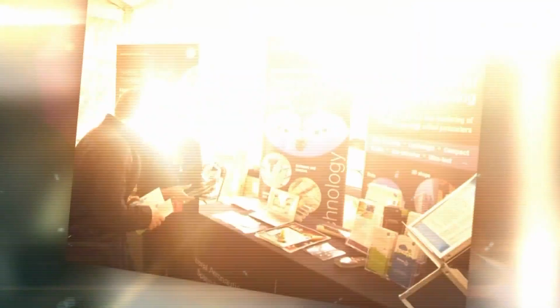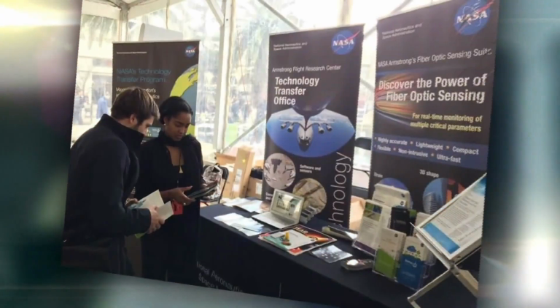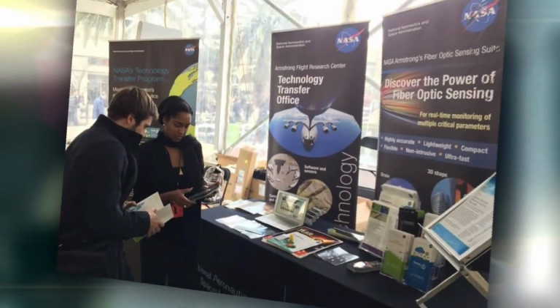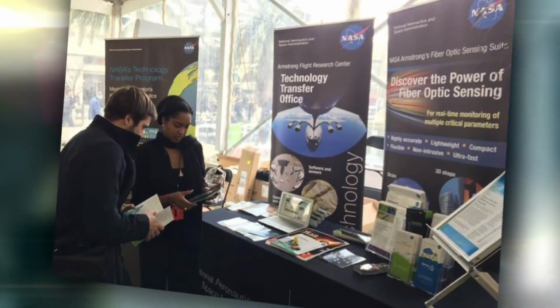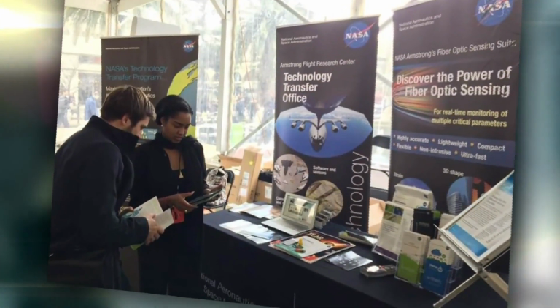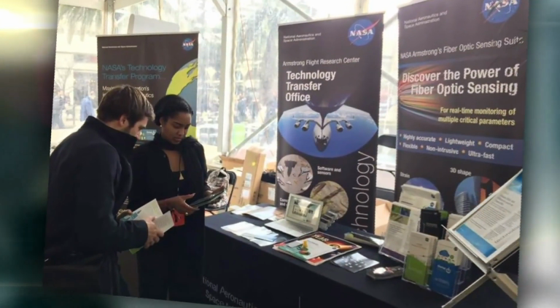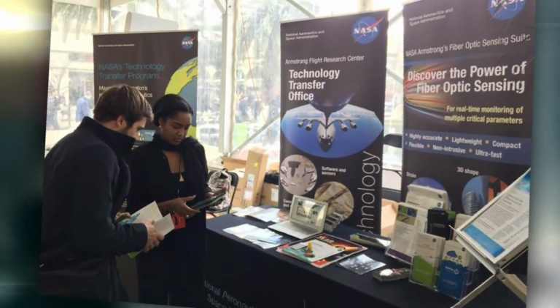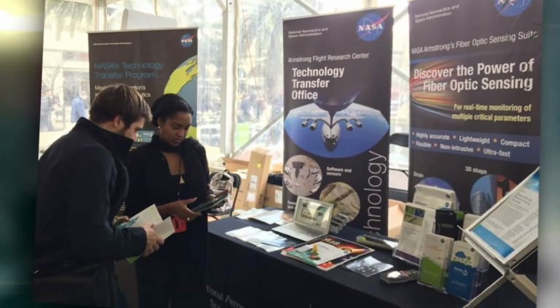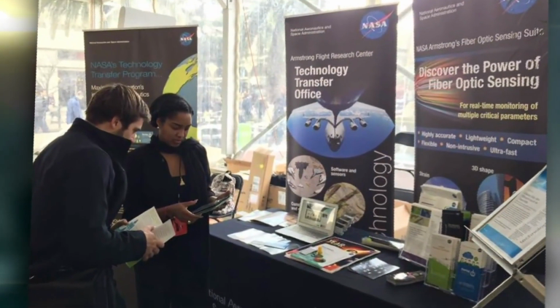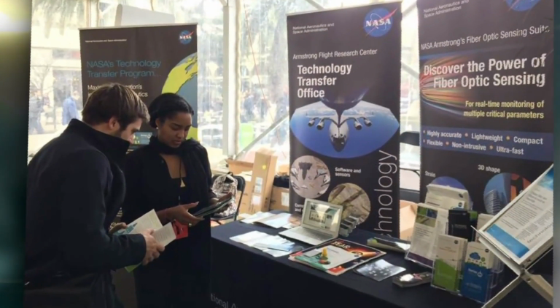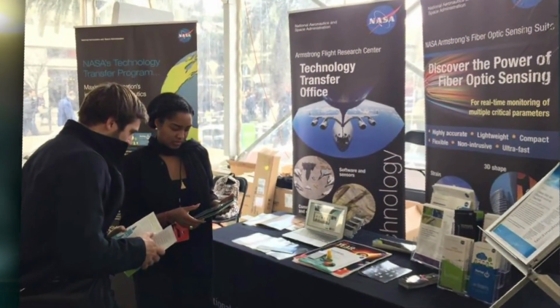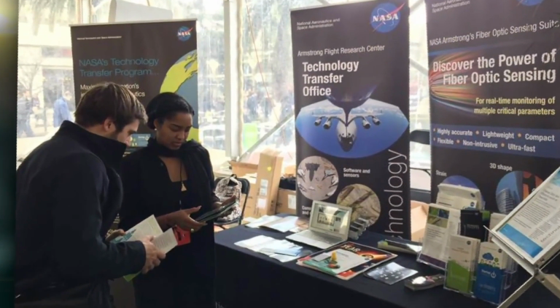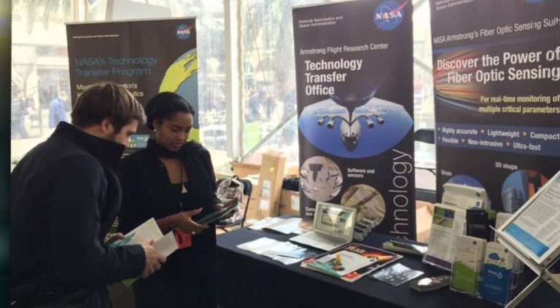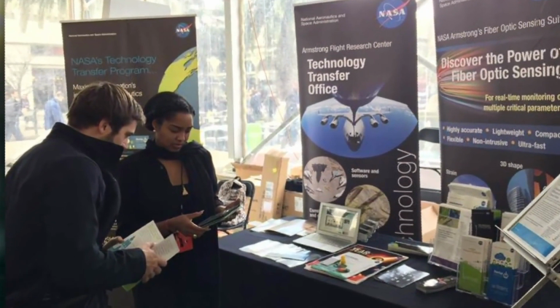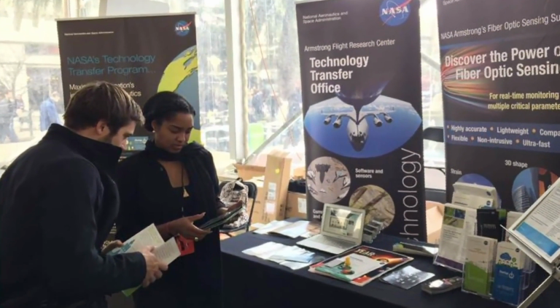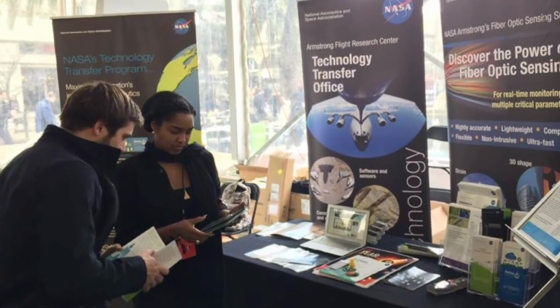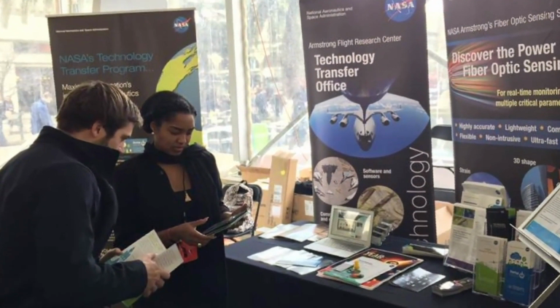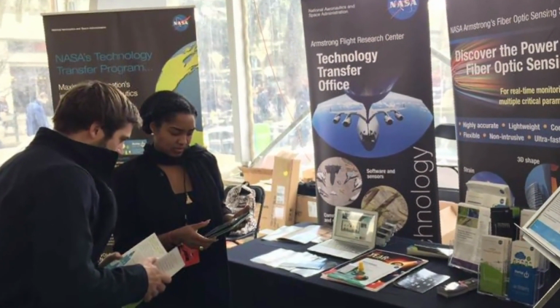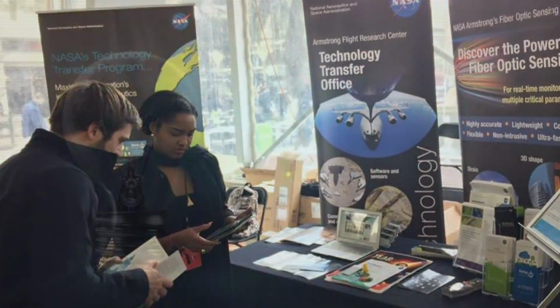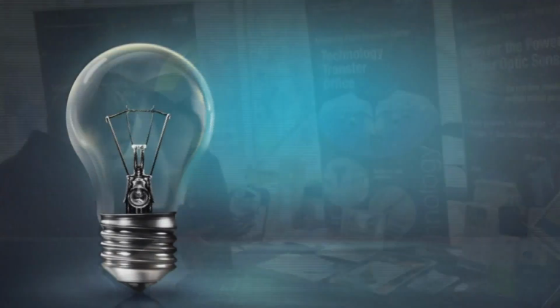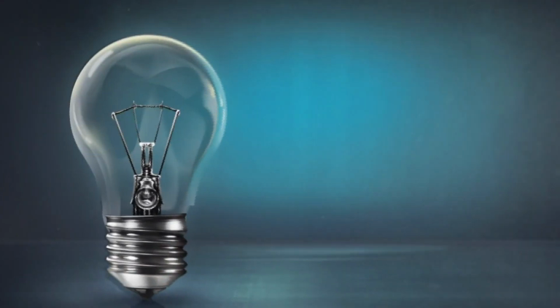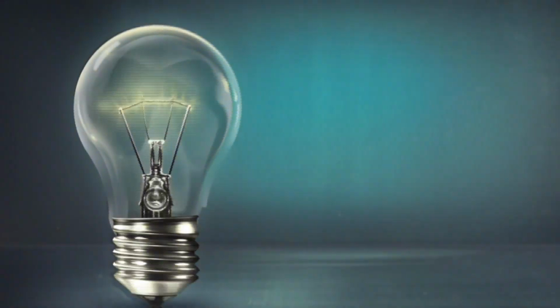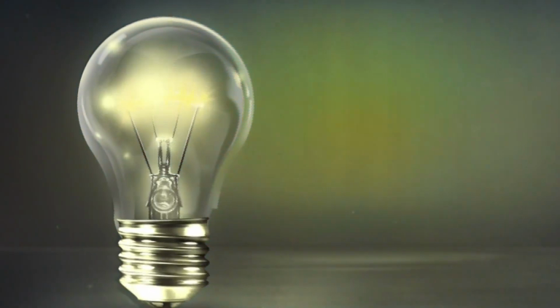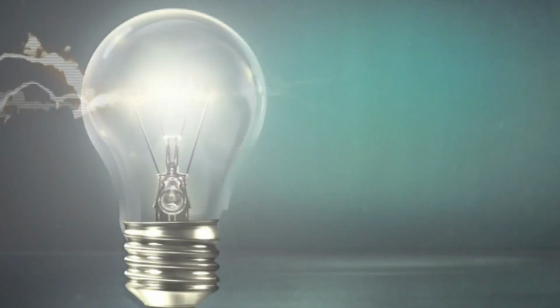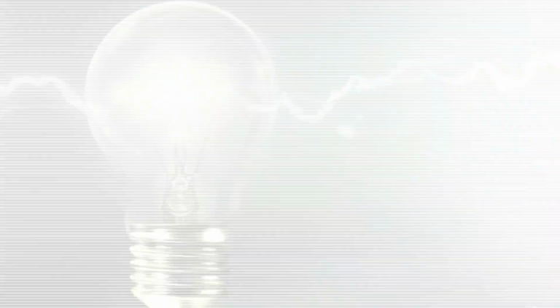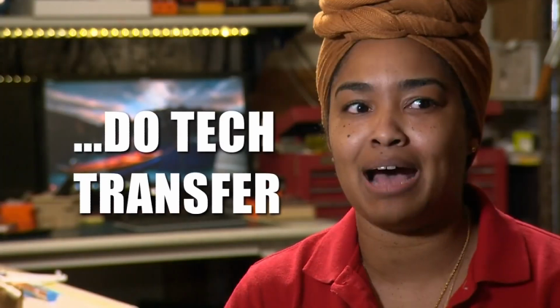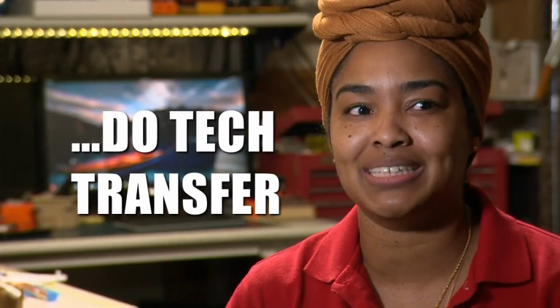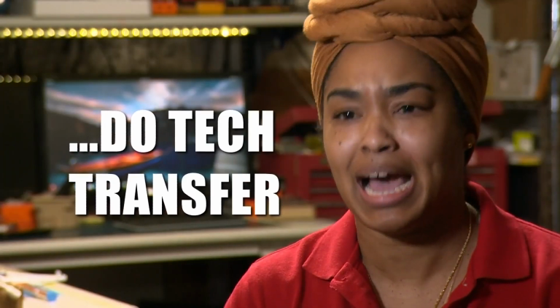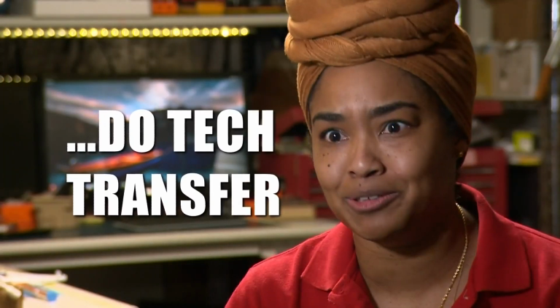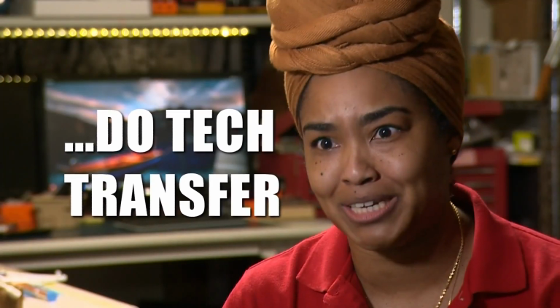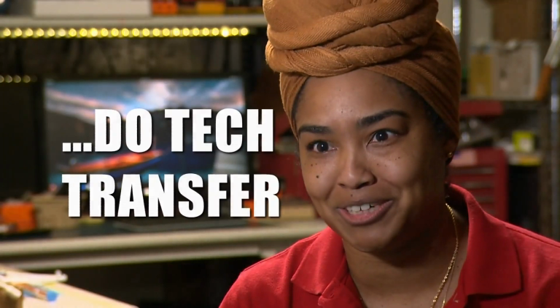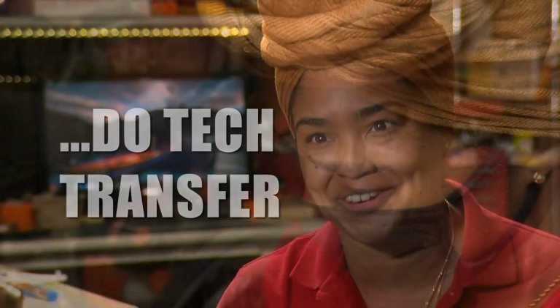Instead, she fell in love with the technology she was using. It was her light bulb moment. She said, I want to do tech transfer.